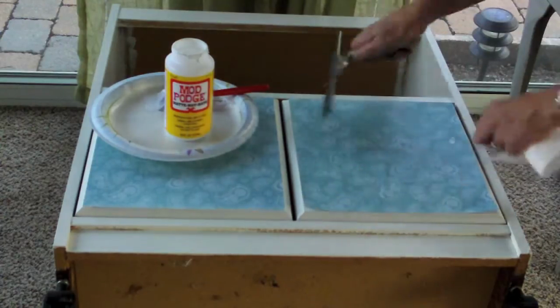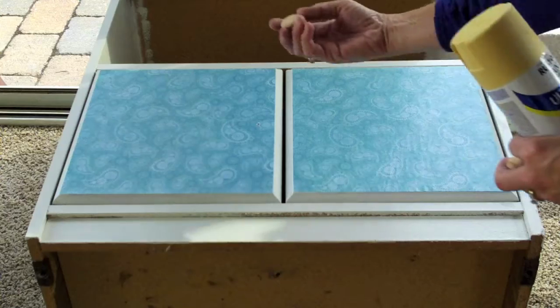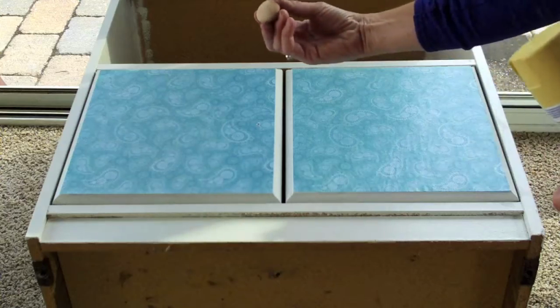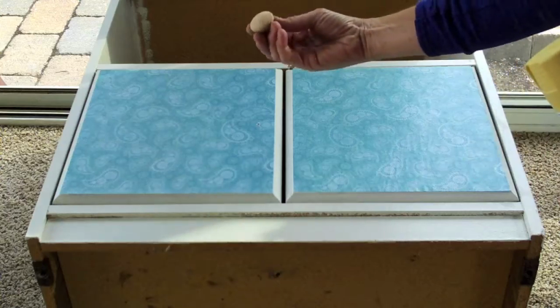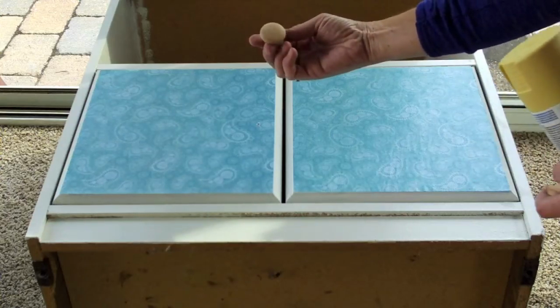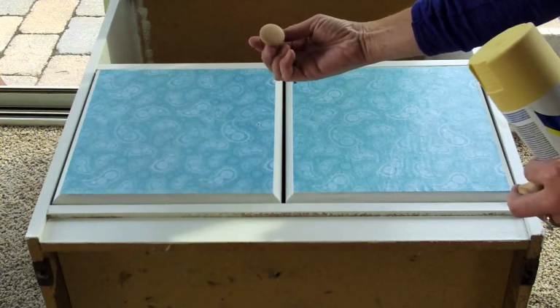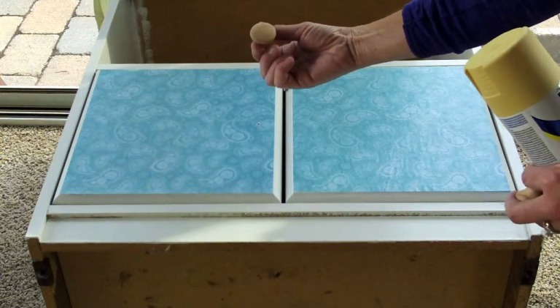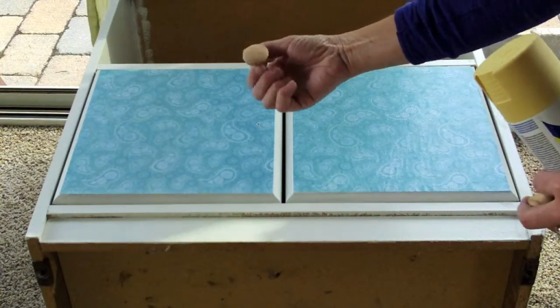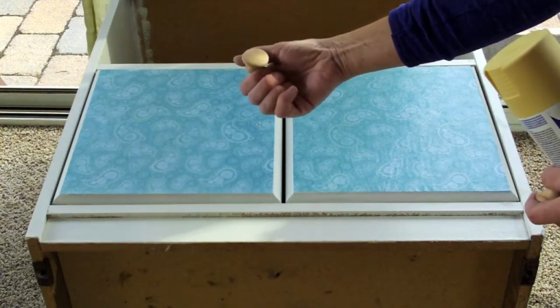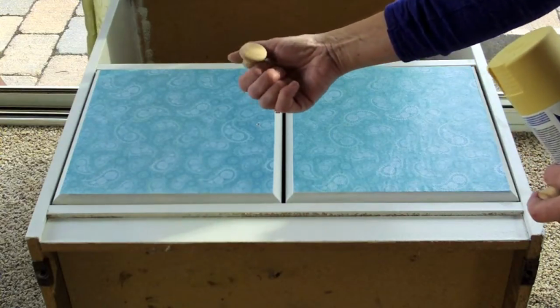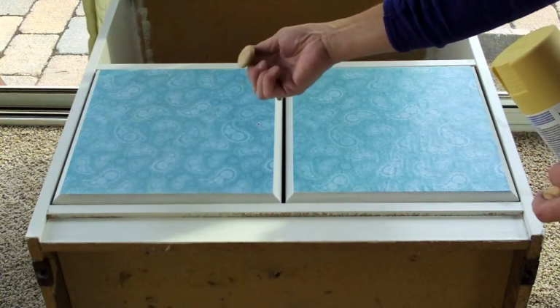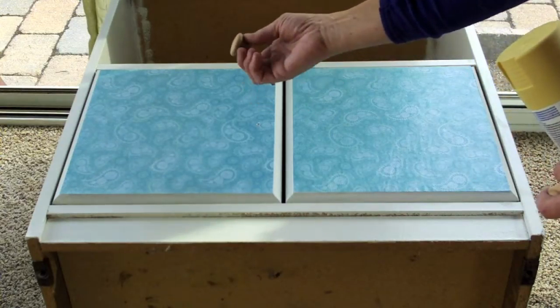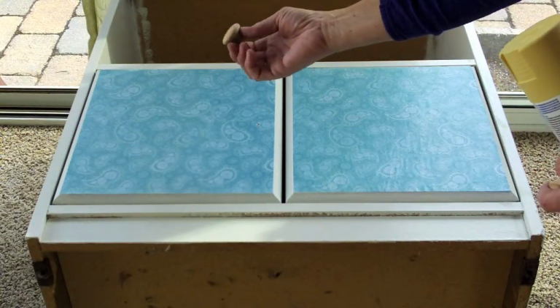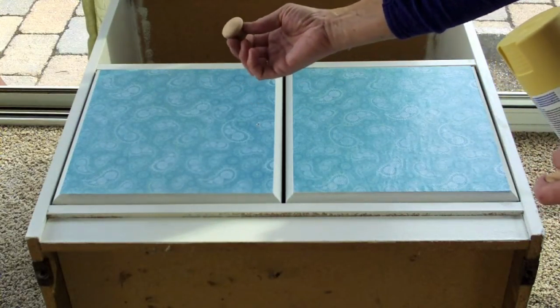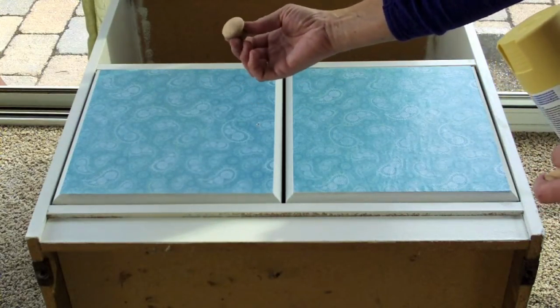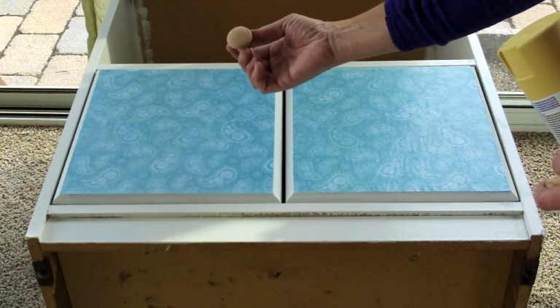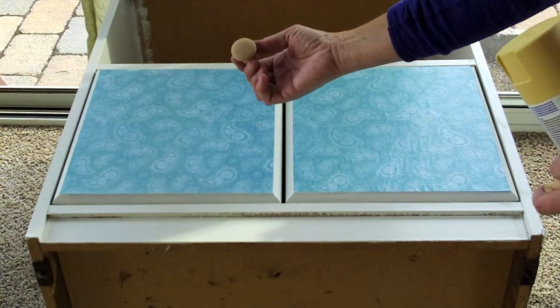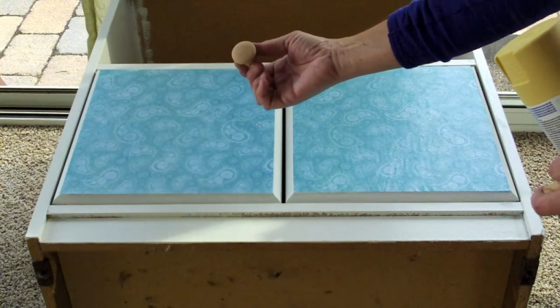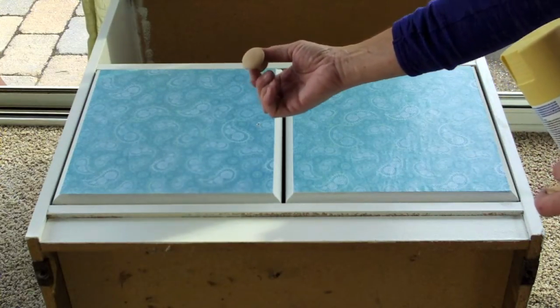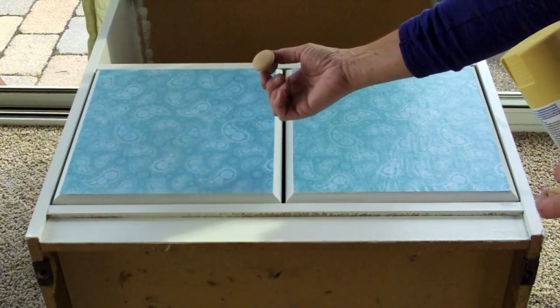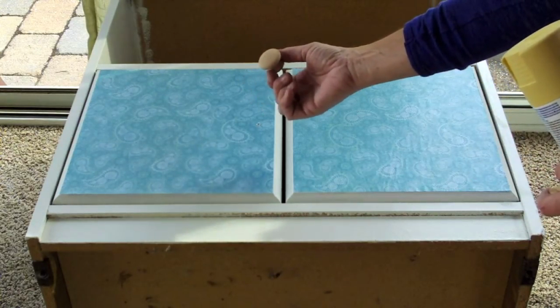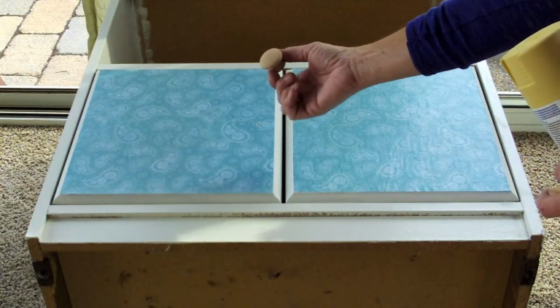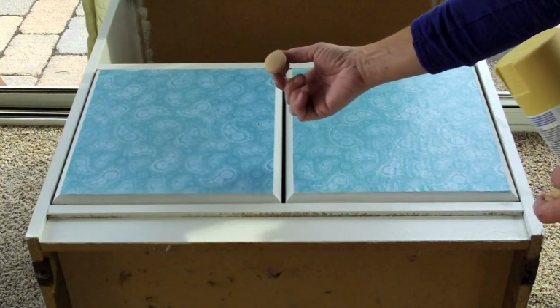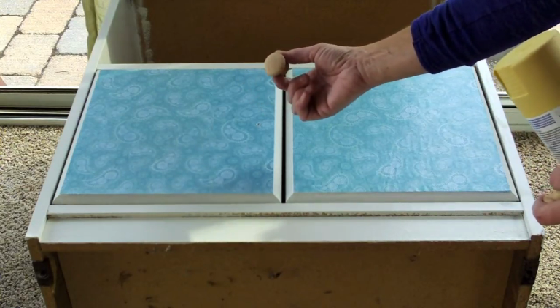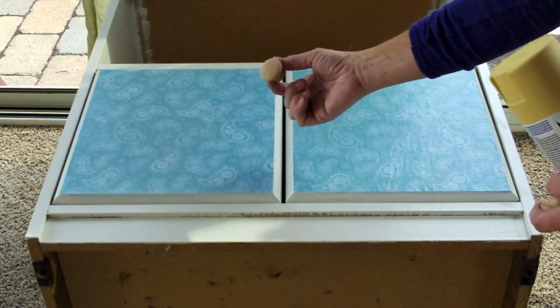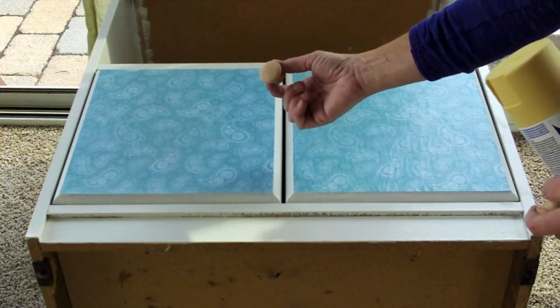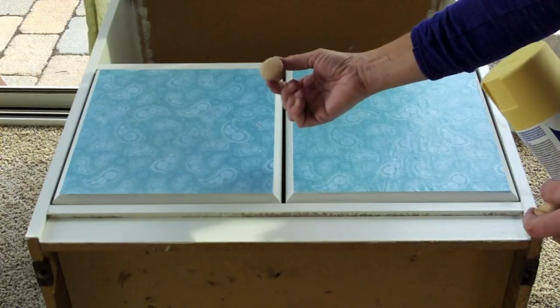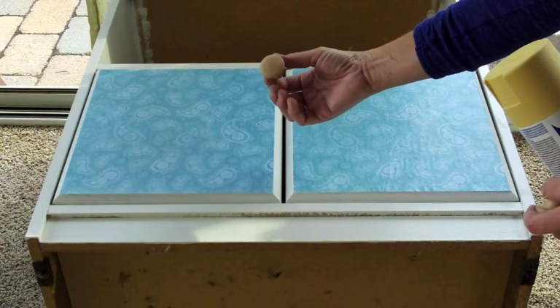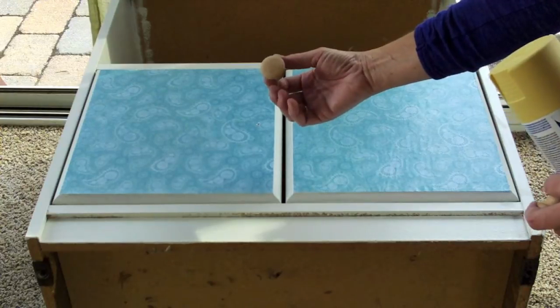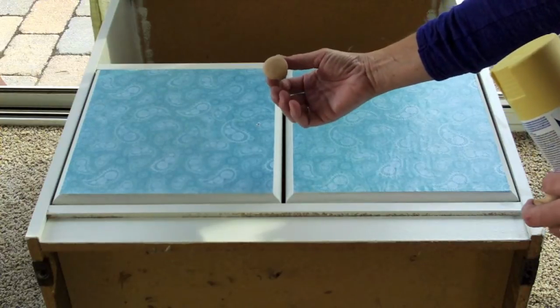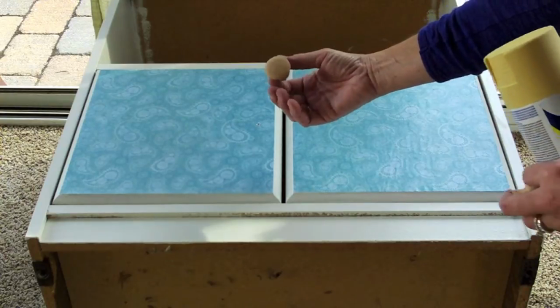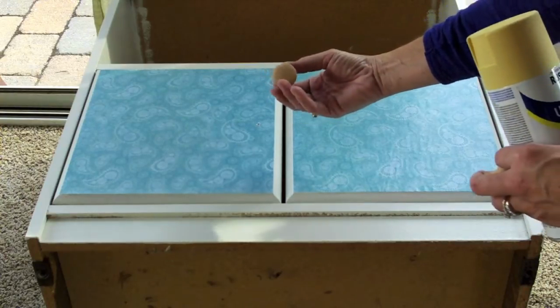Now I think I will use these — I bought these for like 98 cents each at Home Depot.